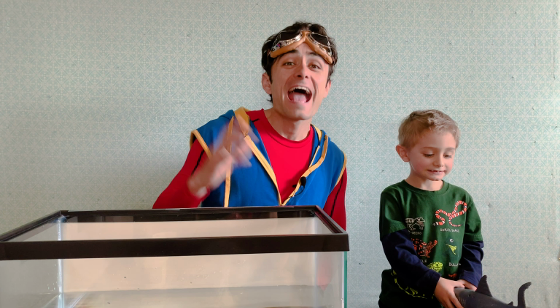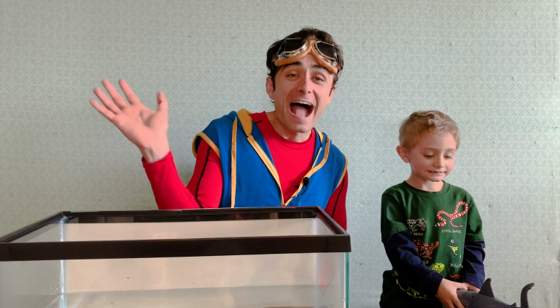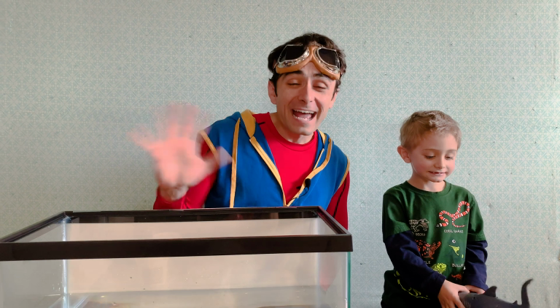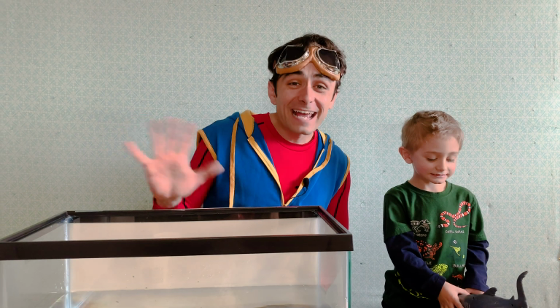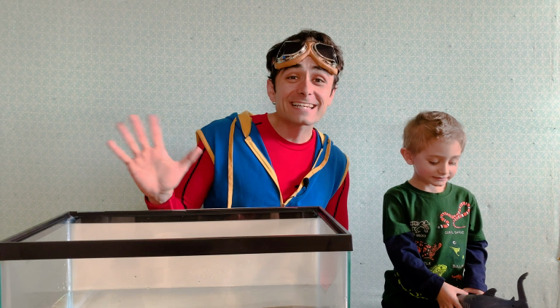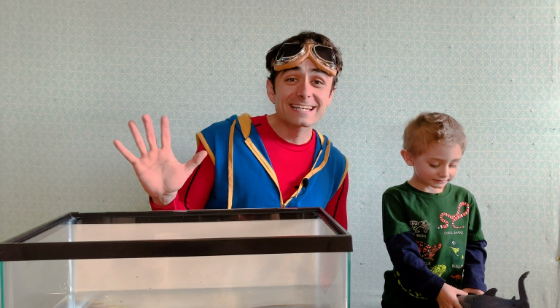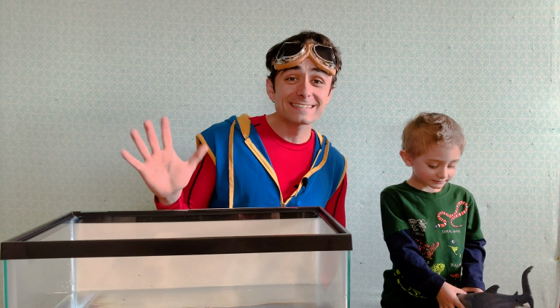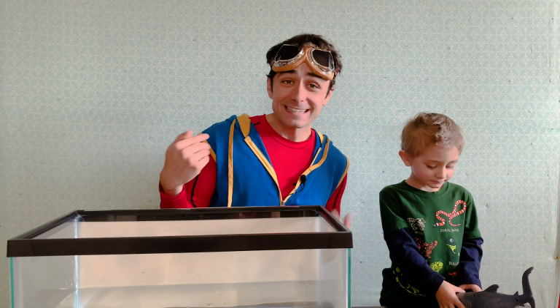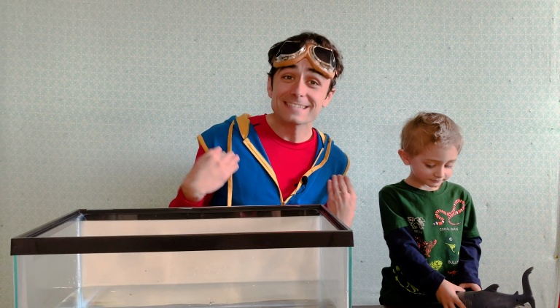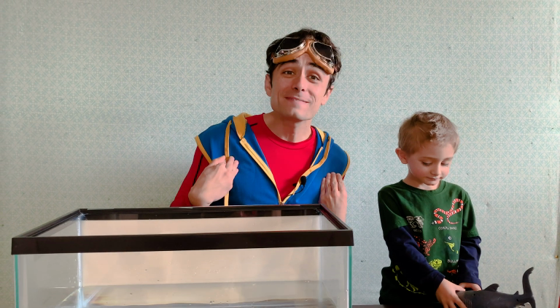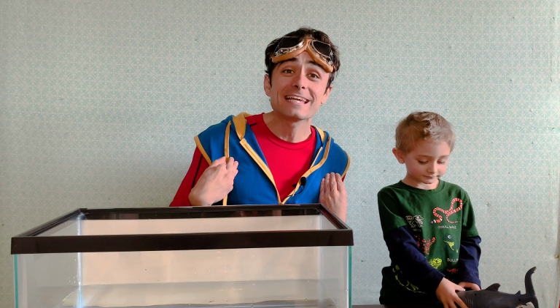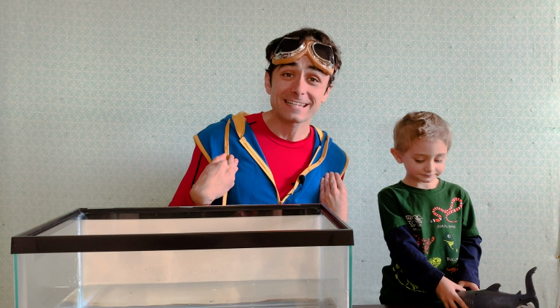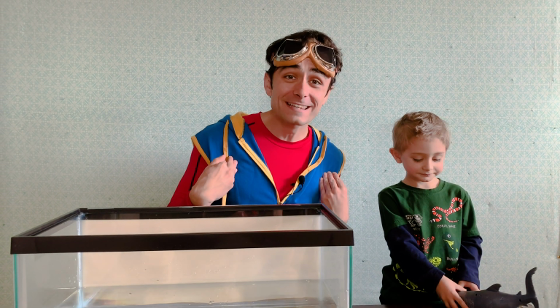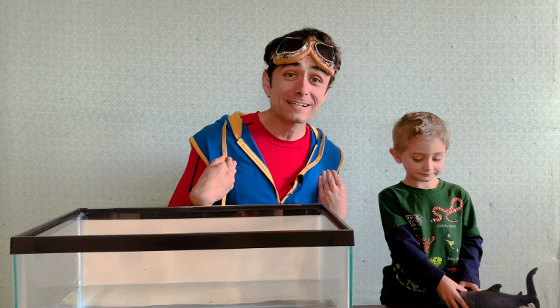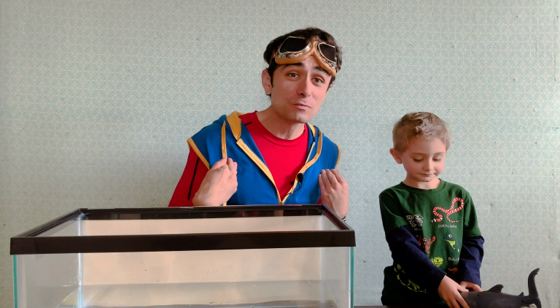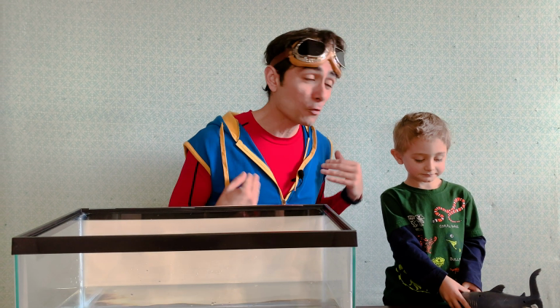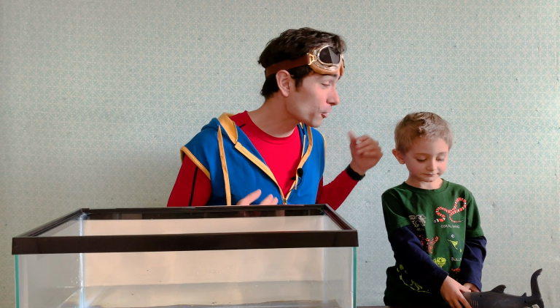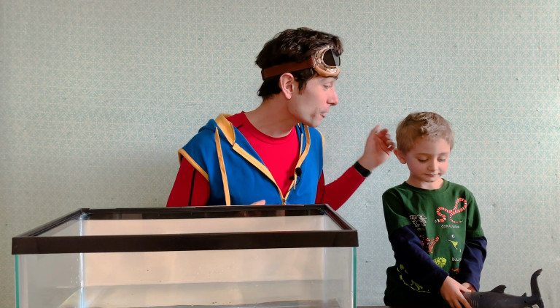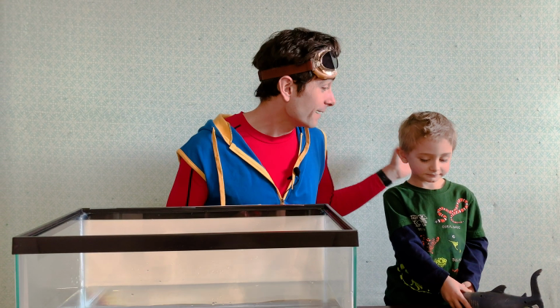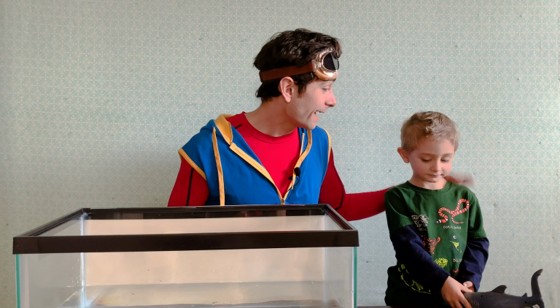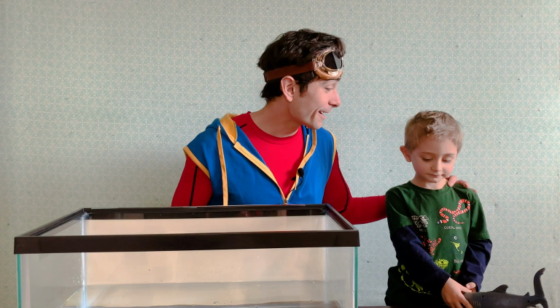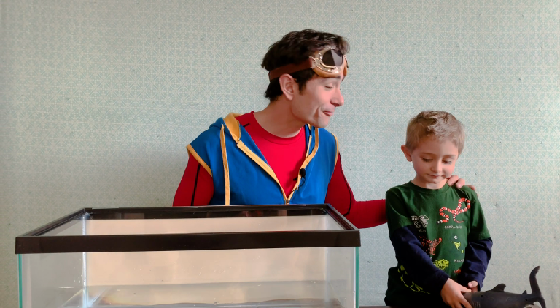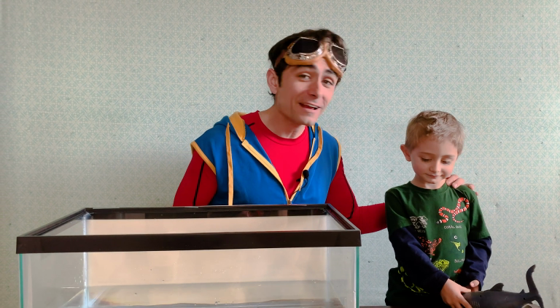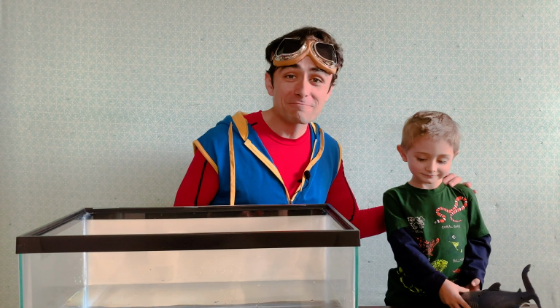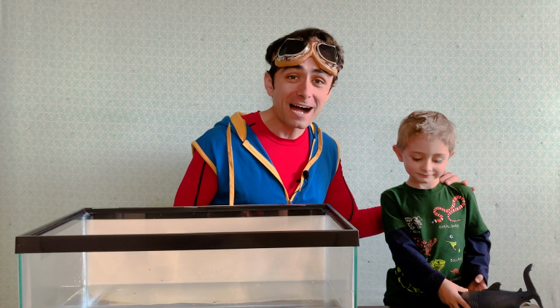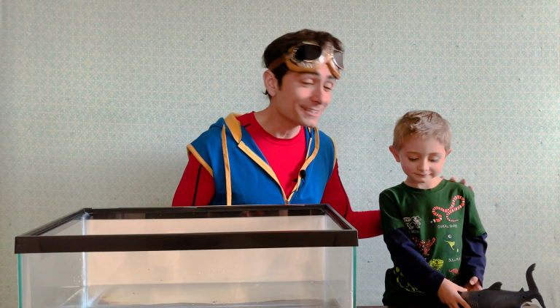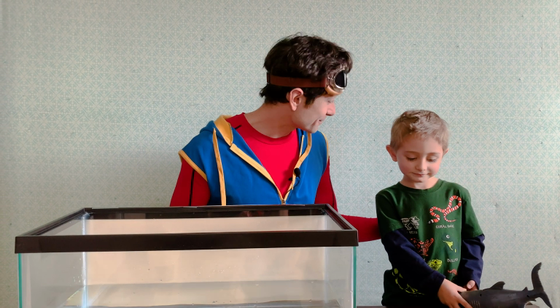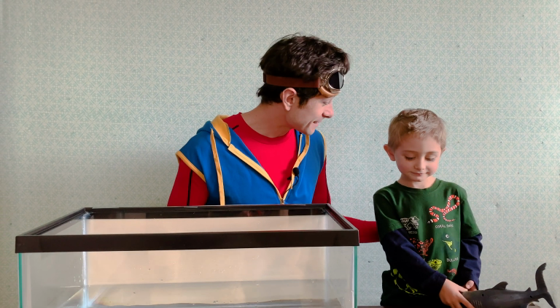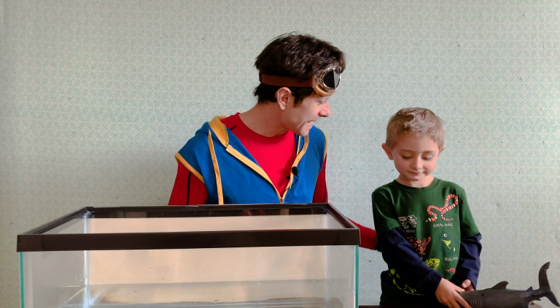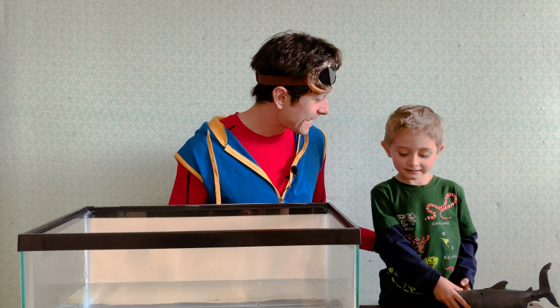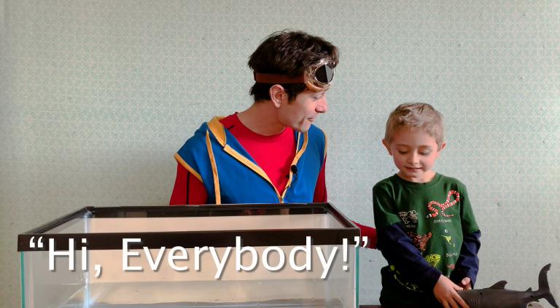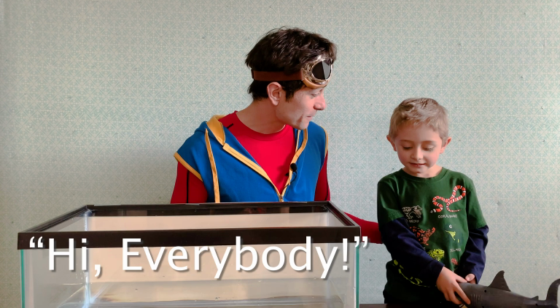Hey kids! It's me, Kit the Explorer, and our friend Miles. Do you want to say hi to everyone?